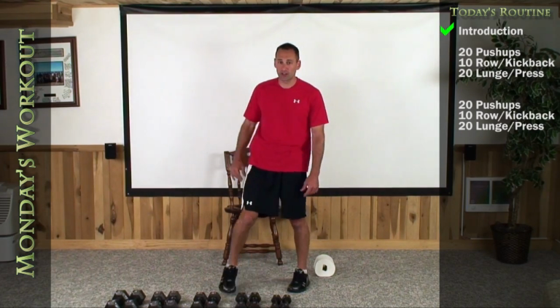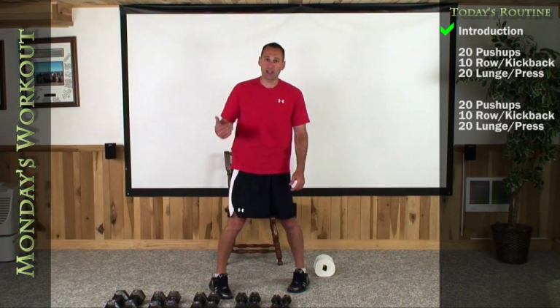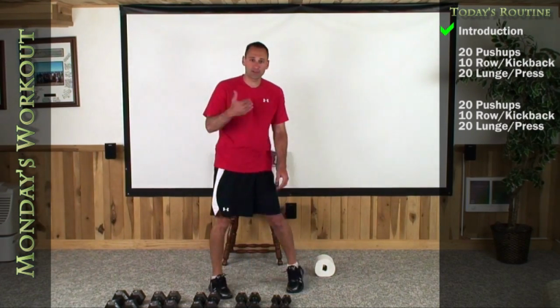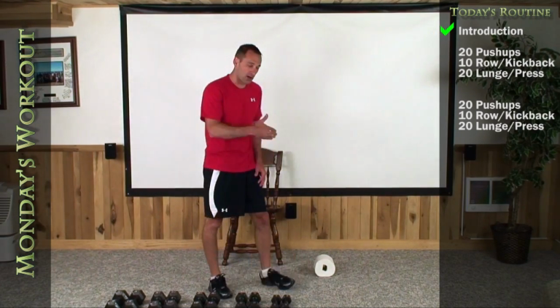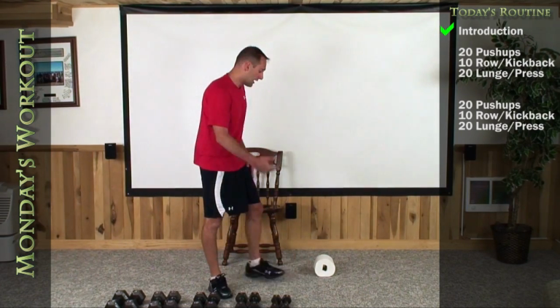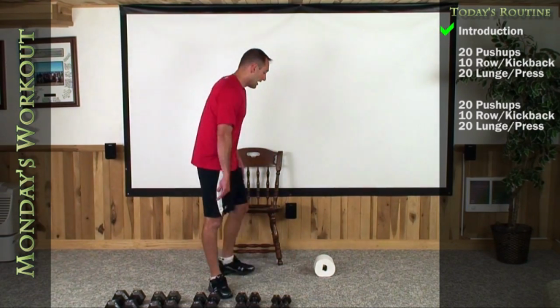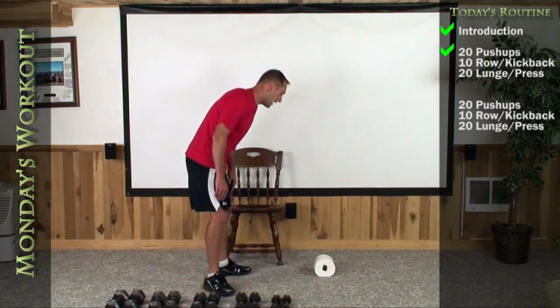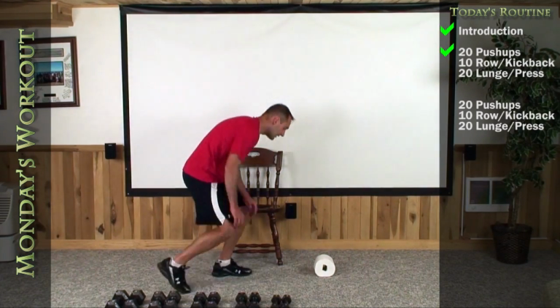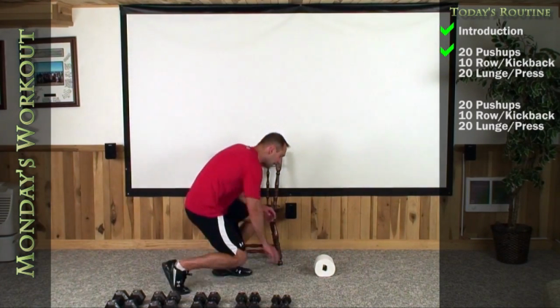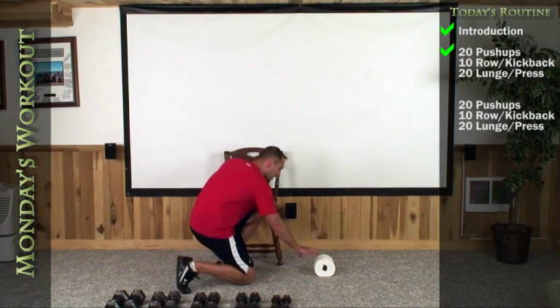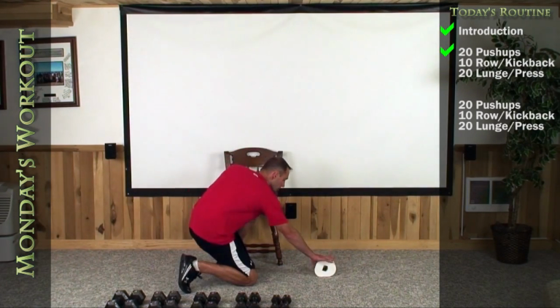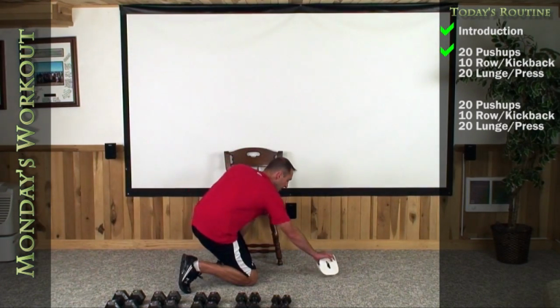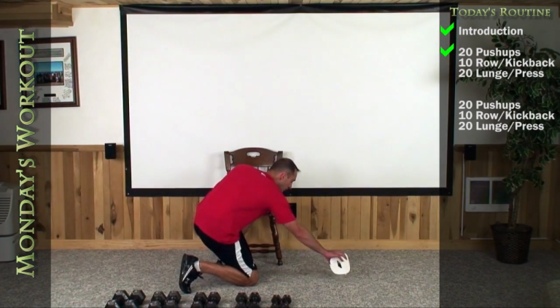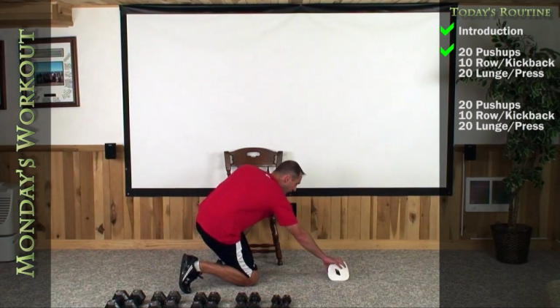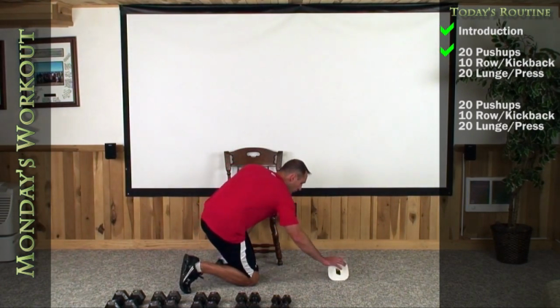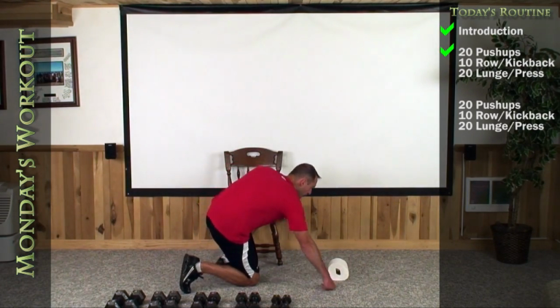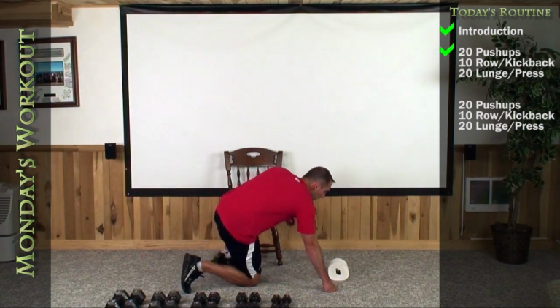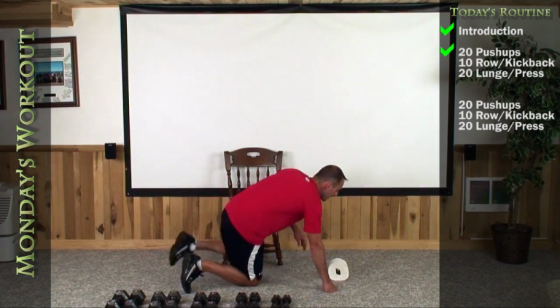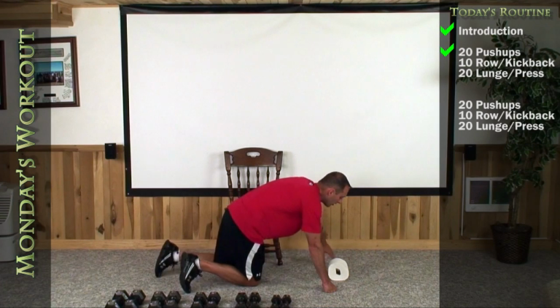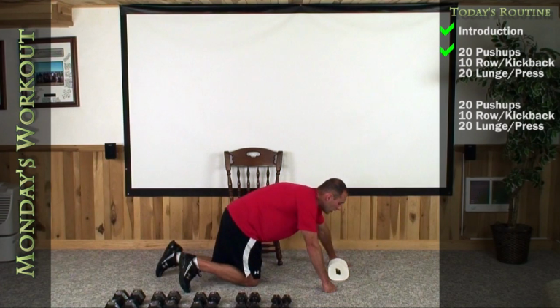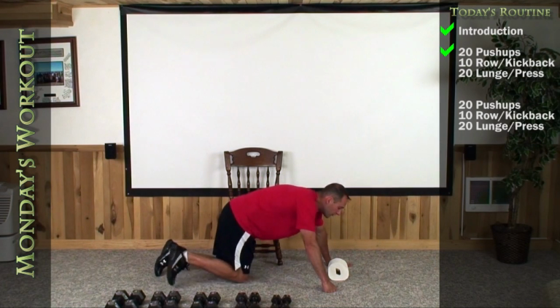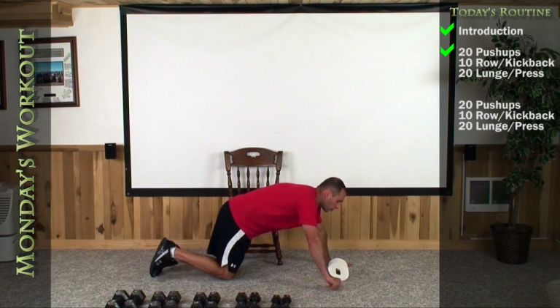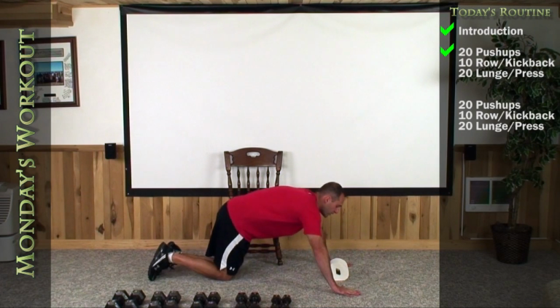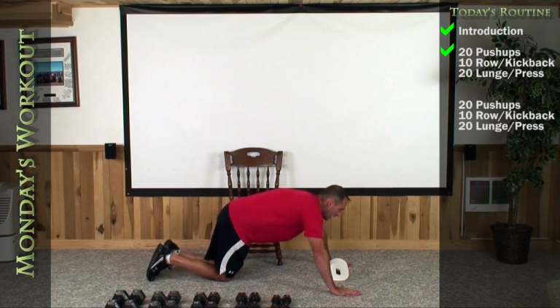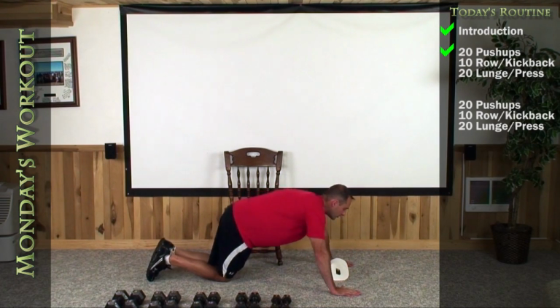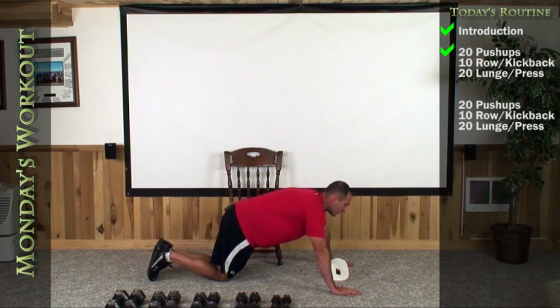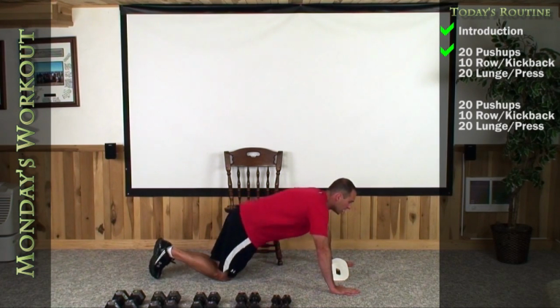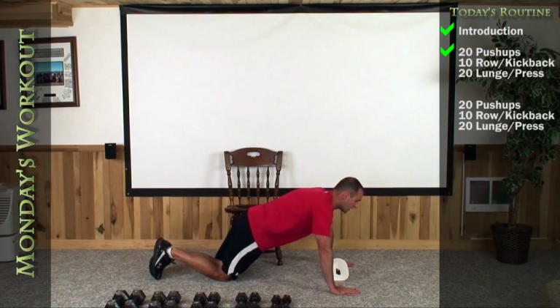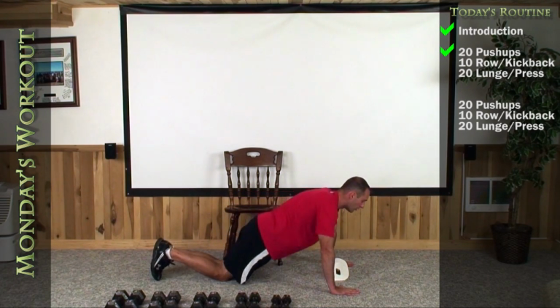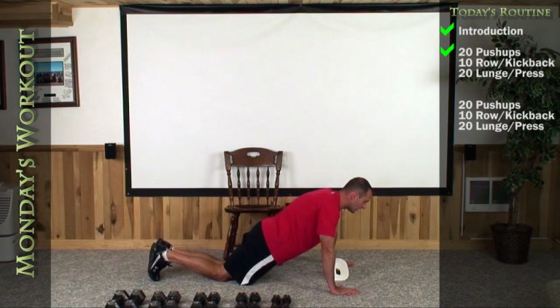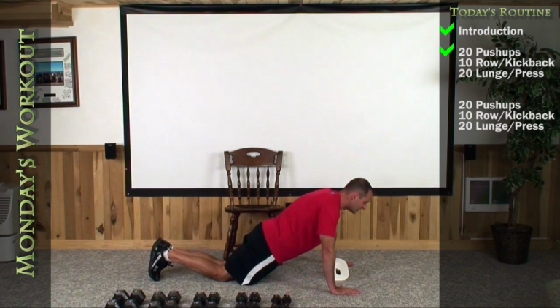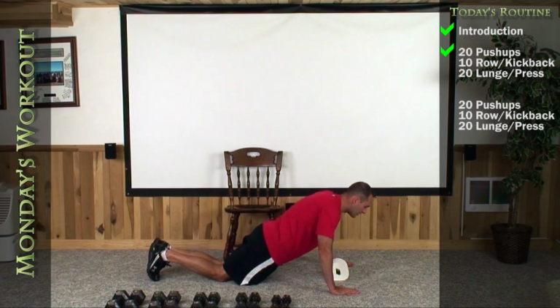So let's get started — get down and get your chest off the roll of toilet paper for 20 reps. Here we go, nice and deep.